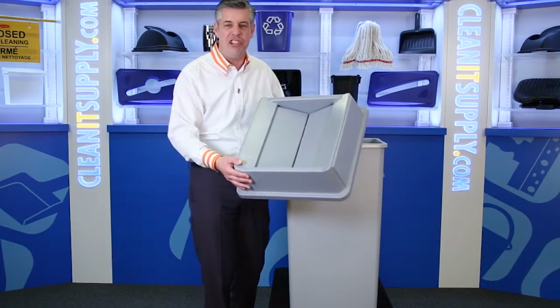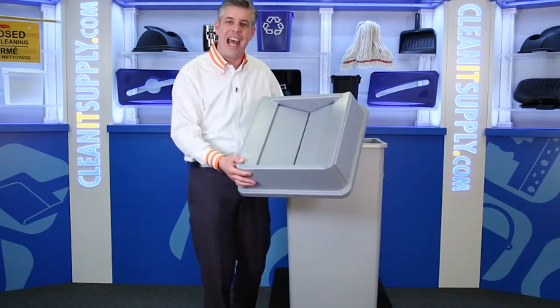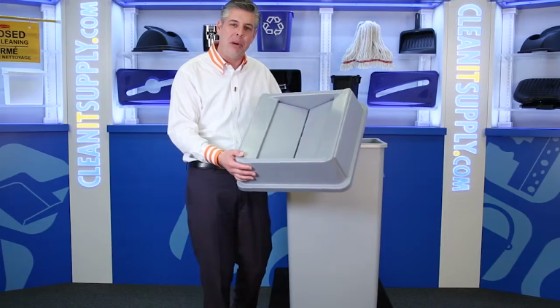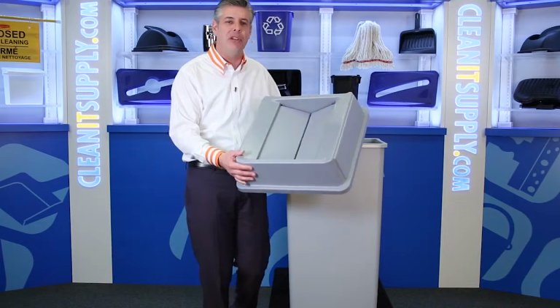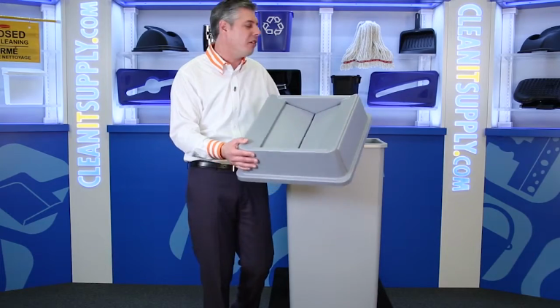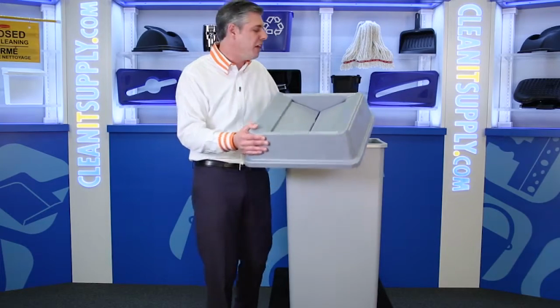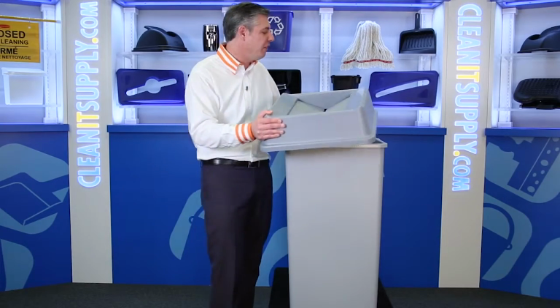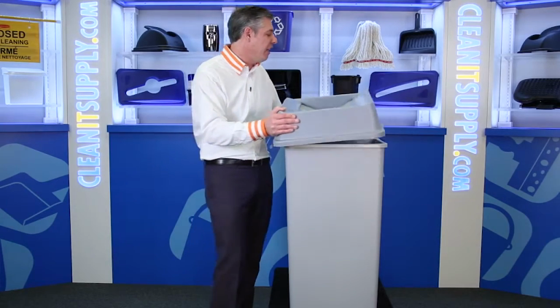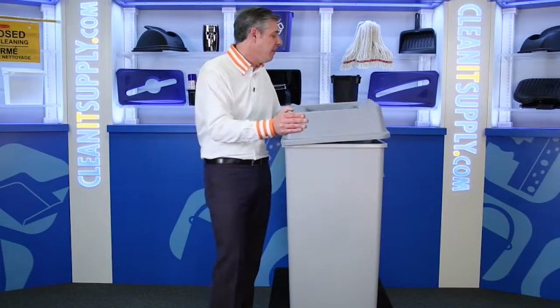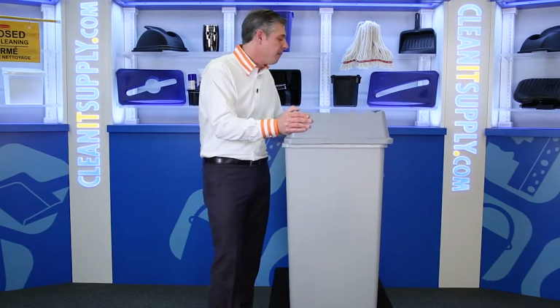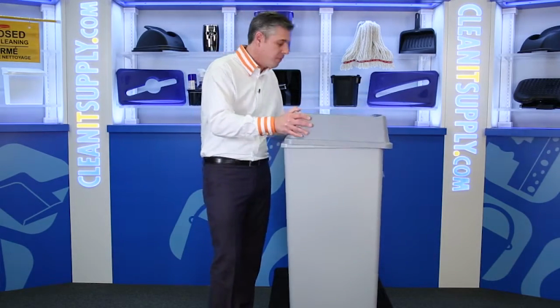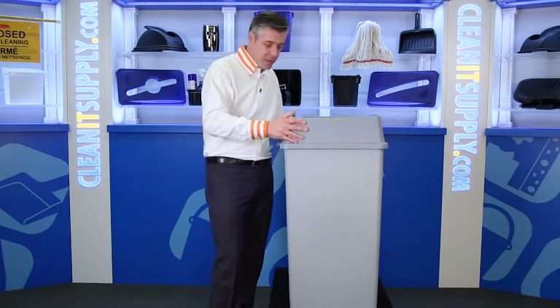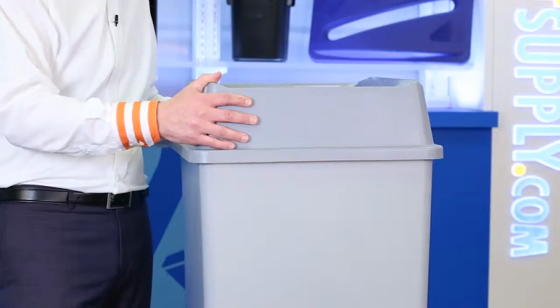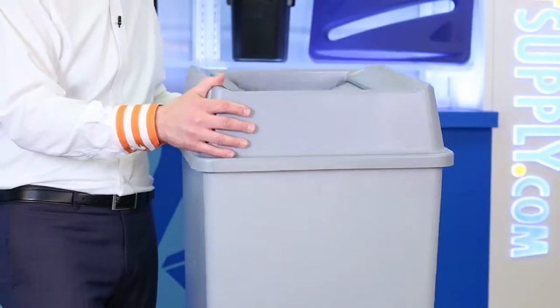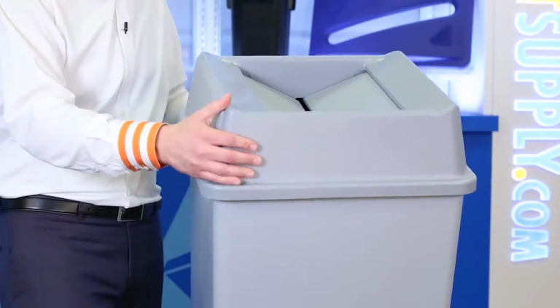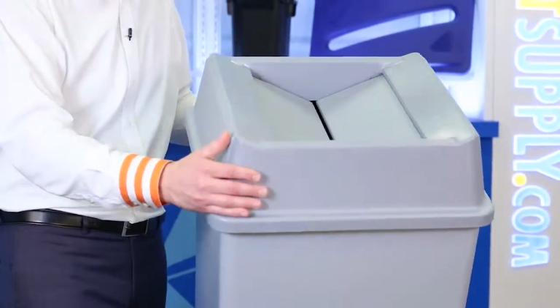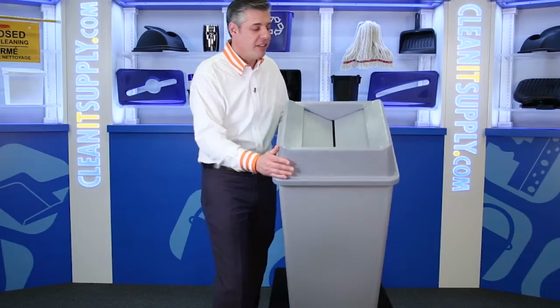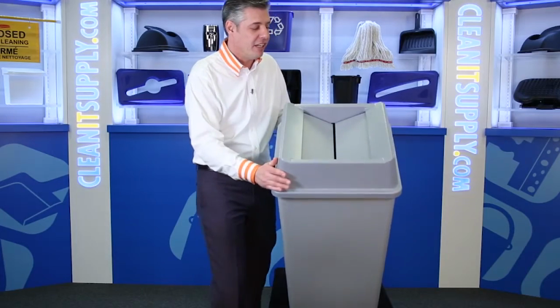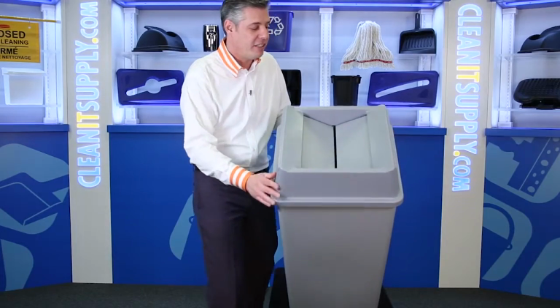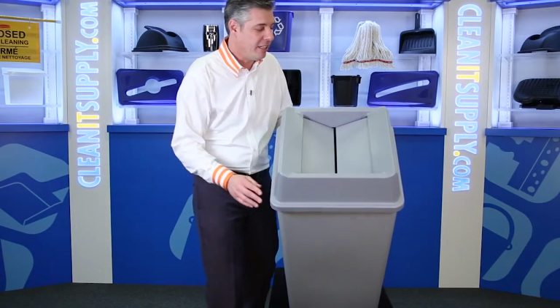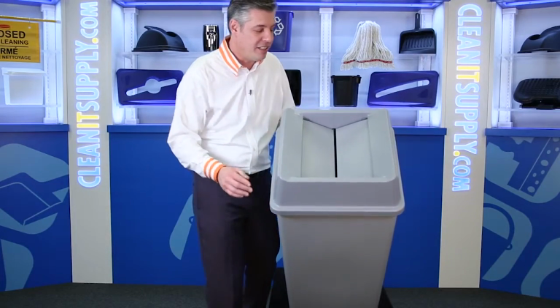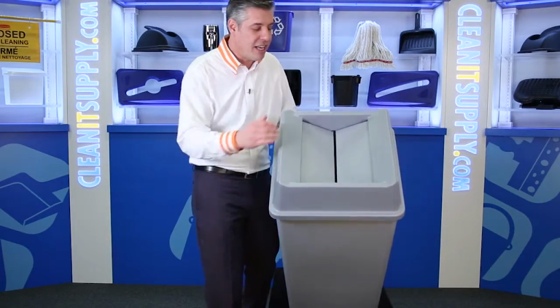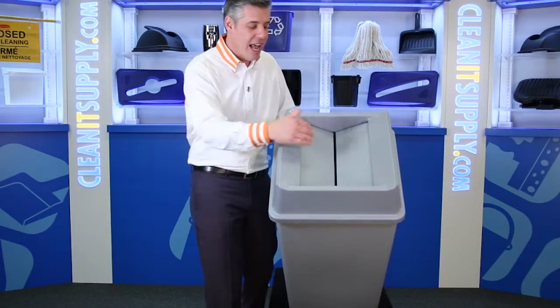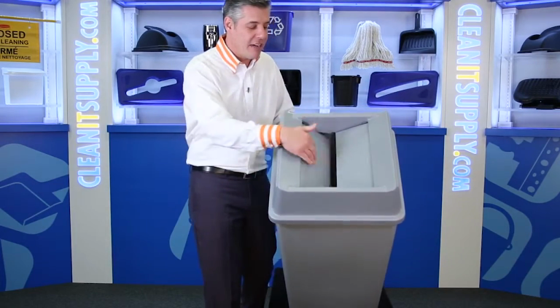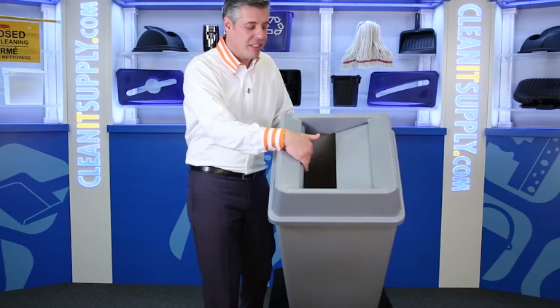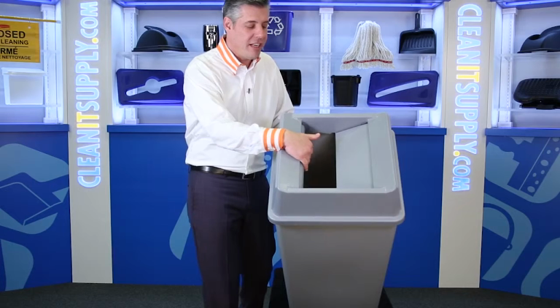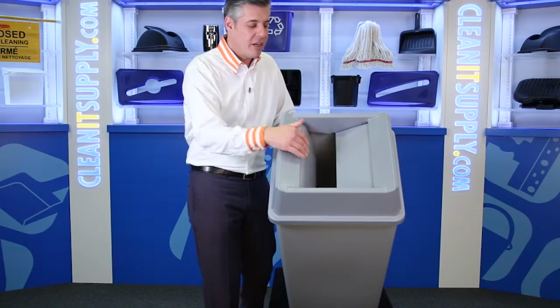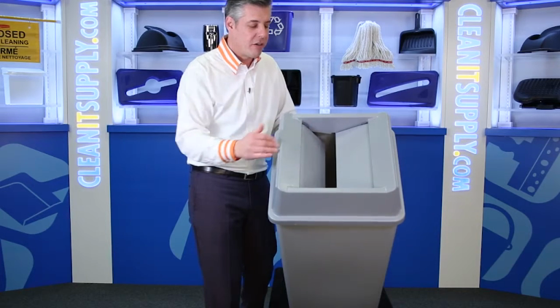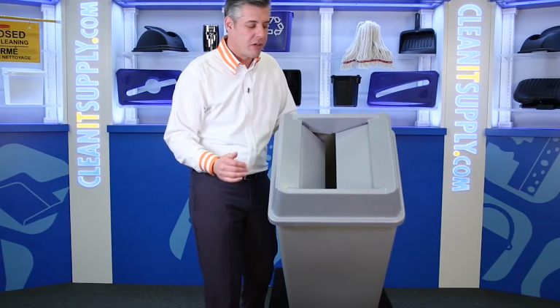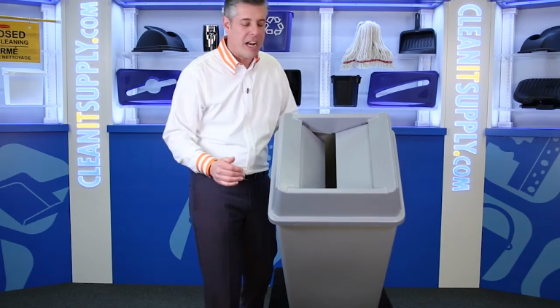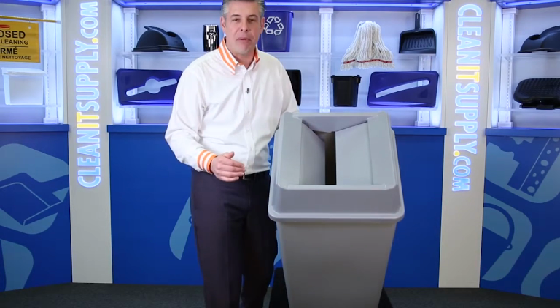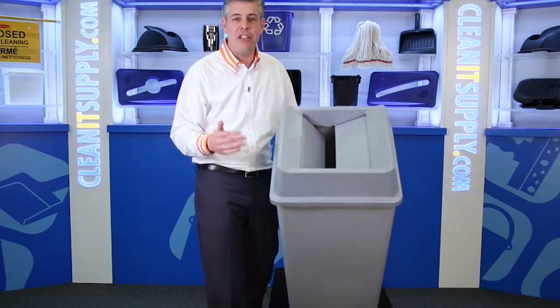Let's check it out and put it on the 3959. There you have it — fits nice, tight and snug. And here's the lid. Great operation.